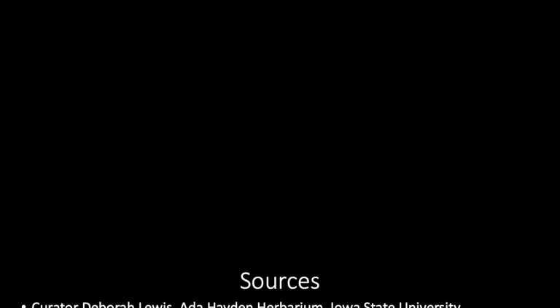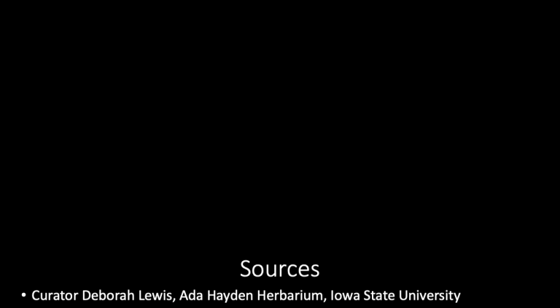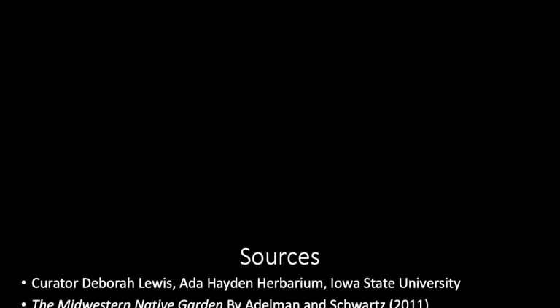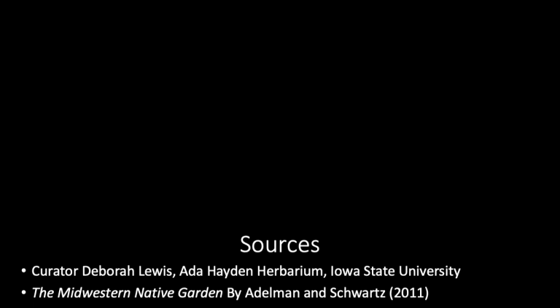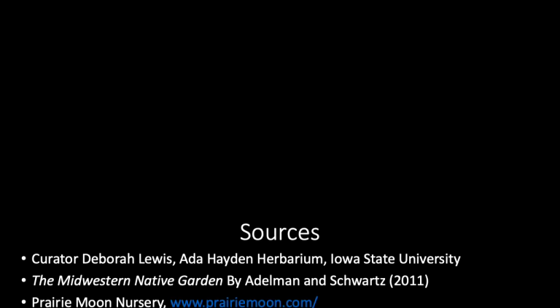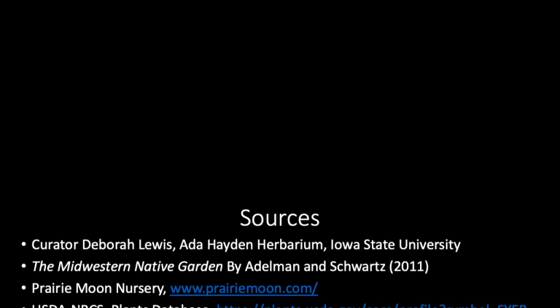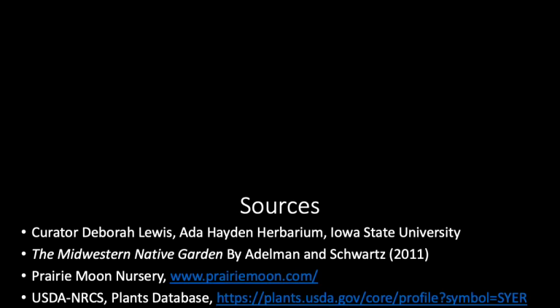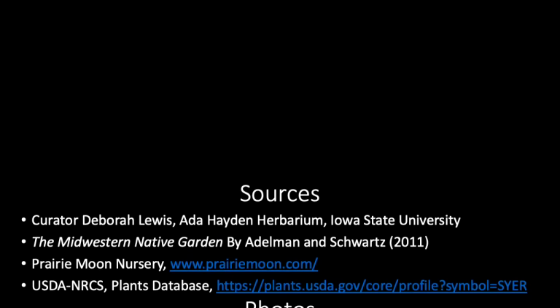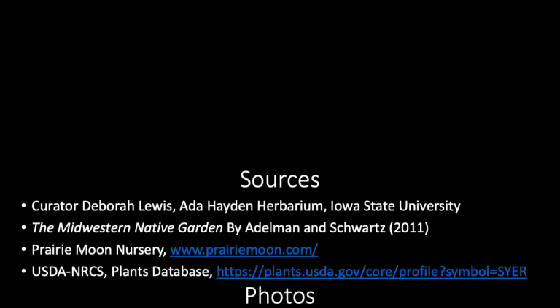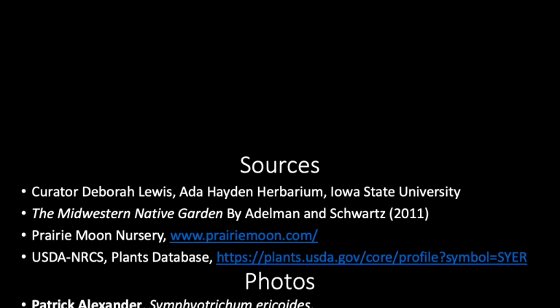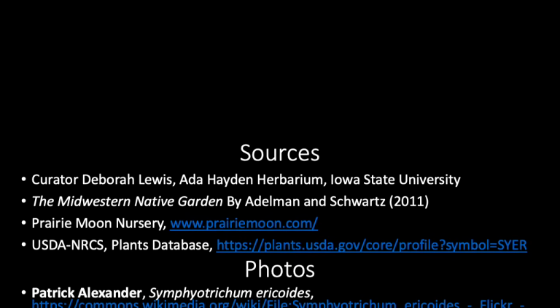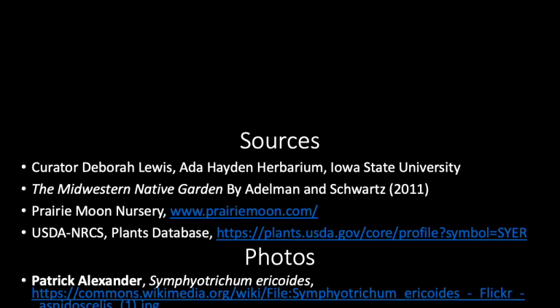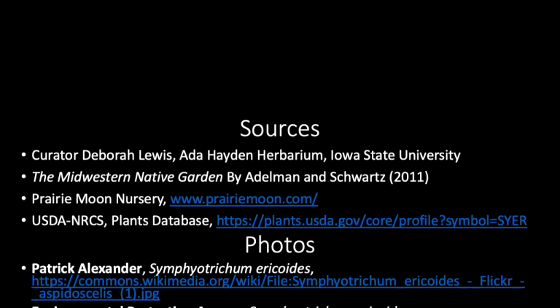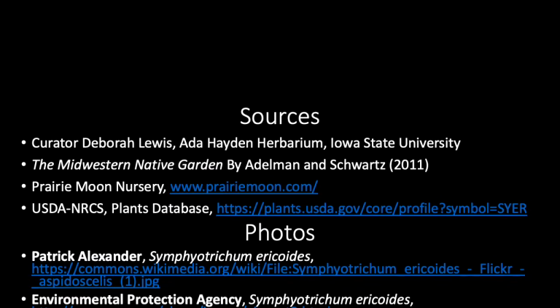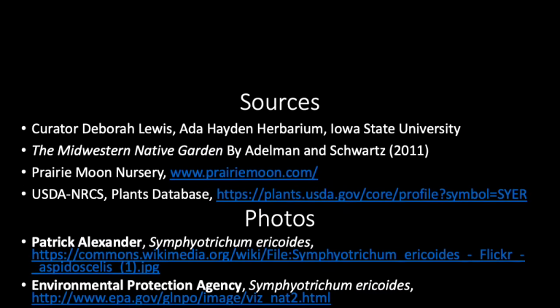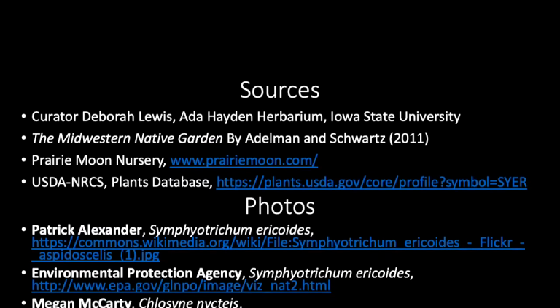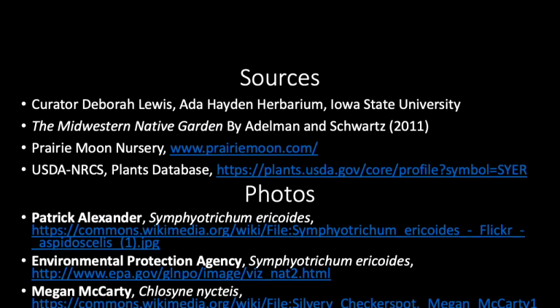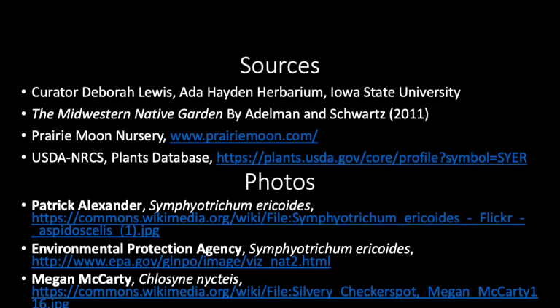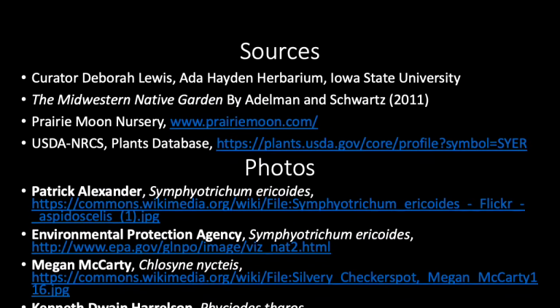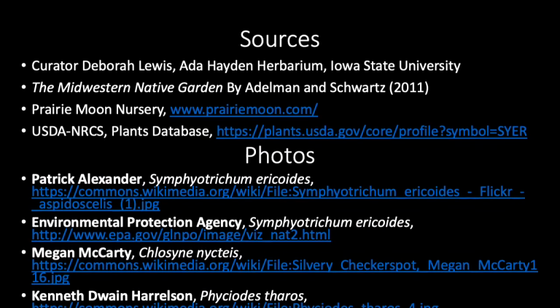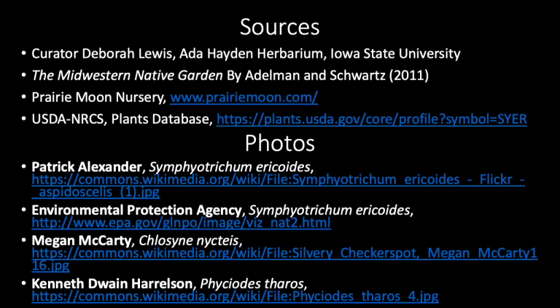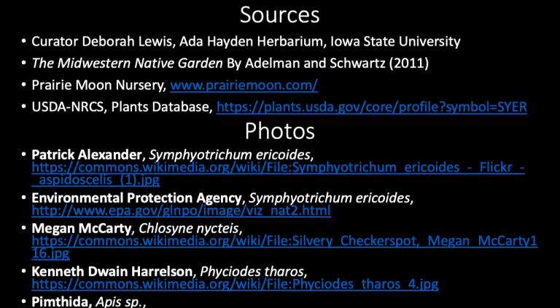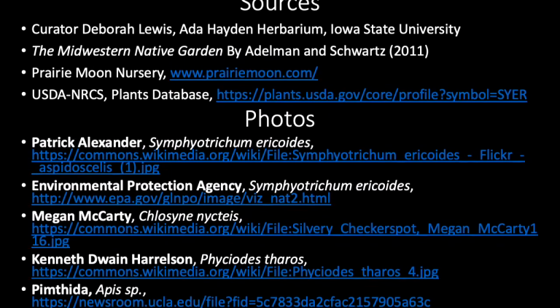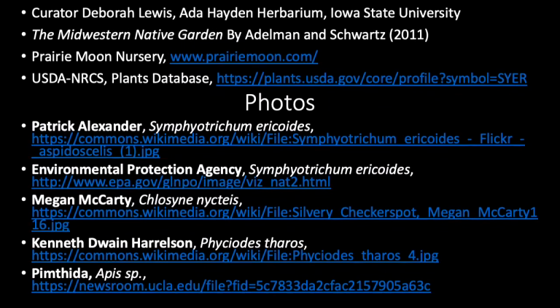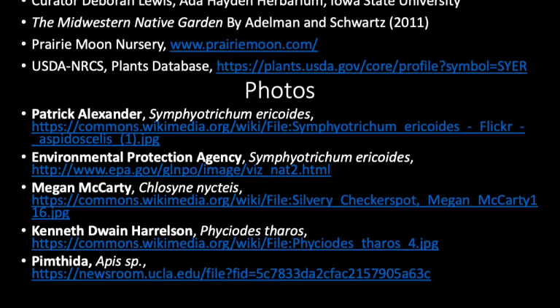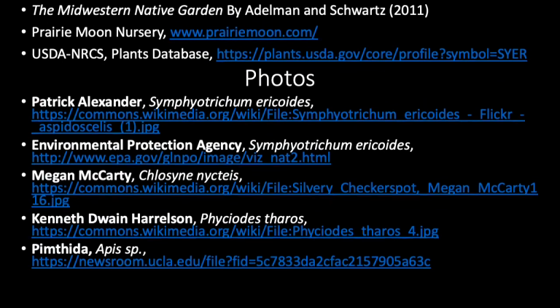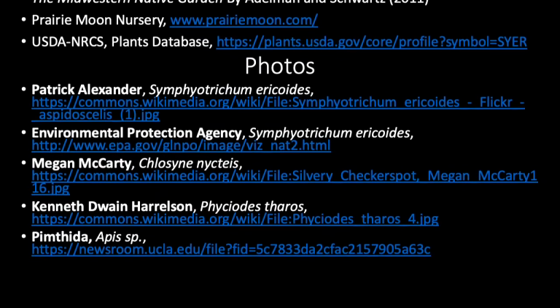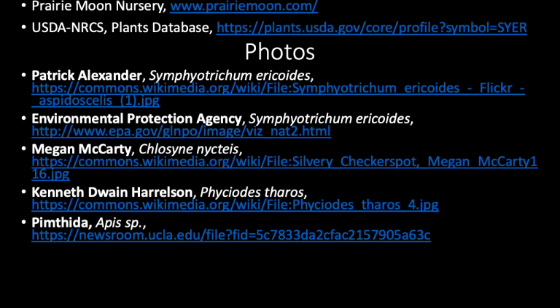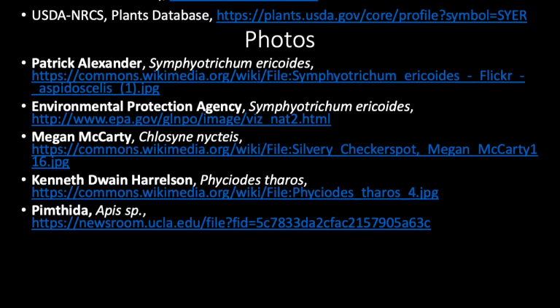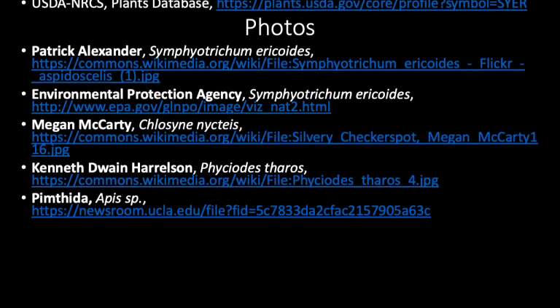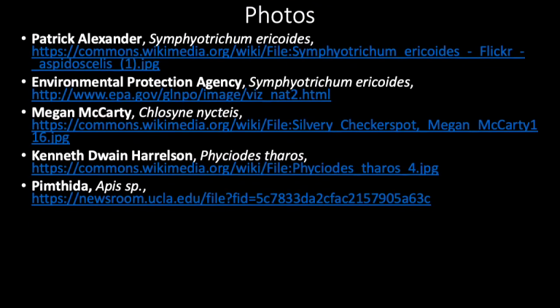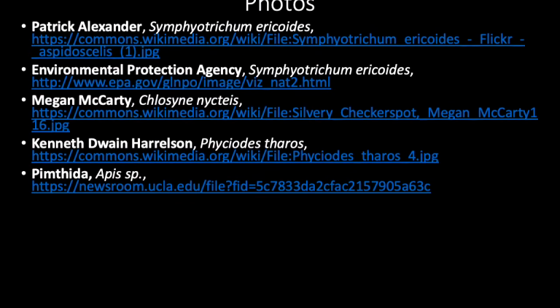Our information about S. ericoides comes from these sources, and we'd like to acknowledge the photos from these photographers.